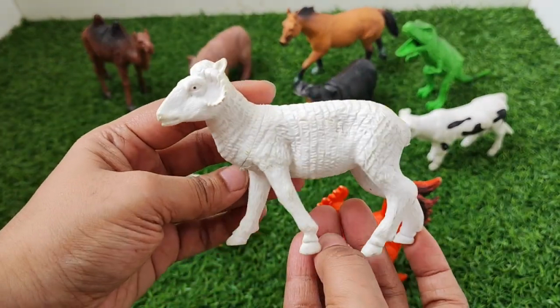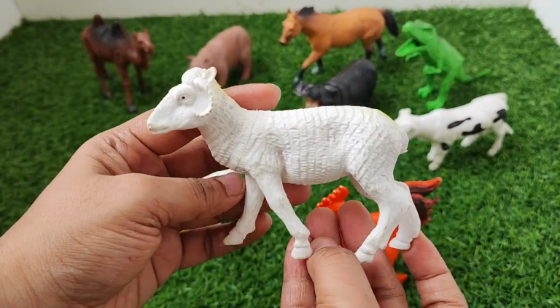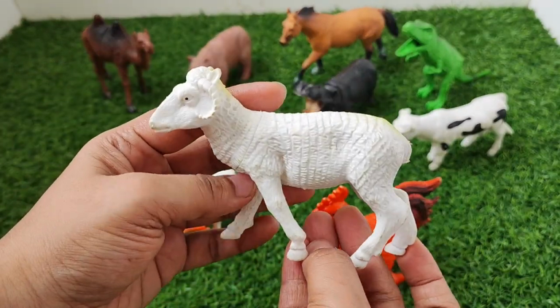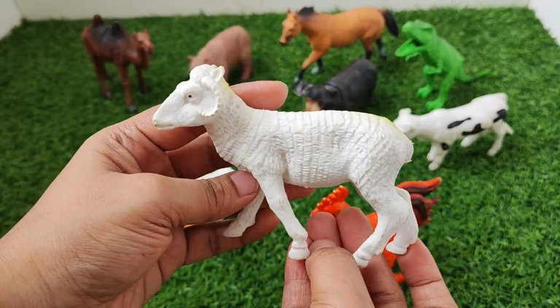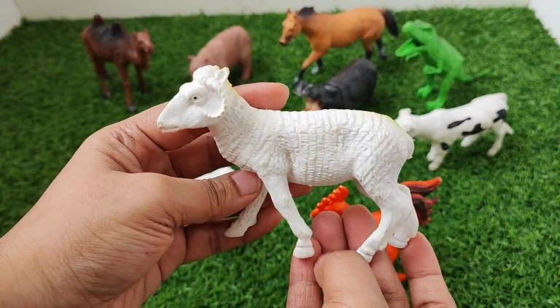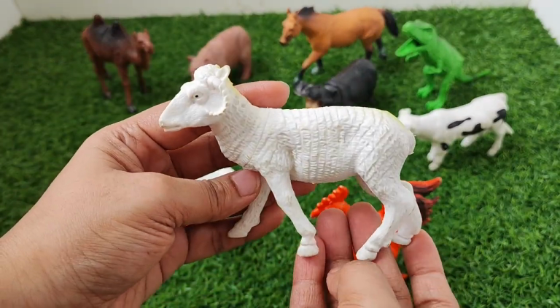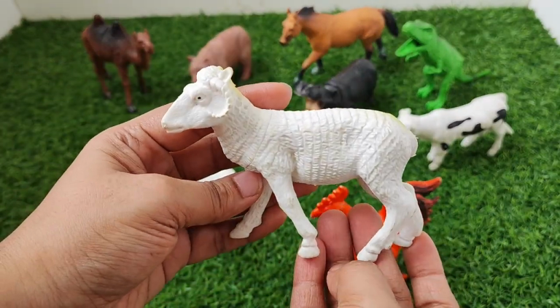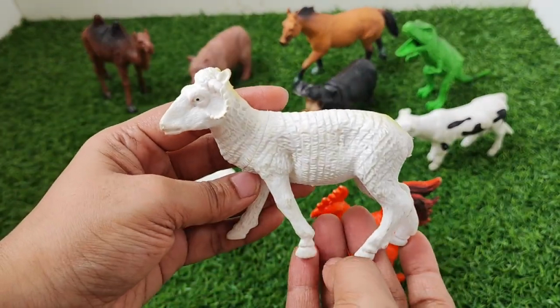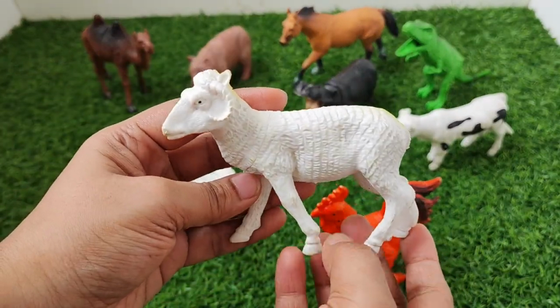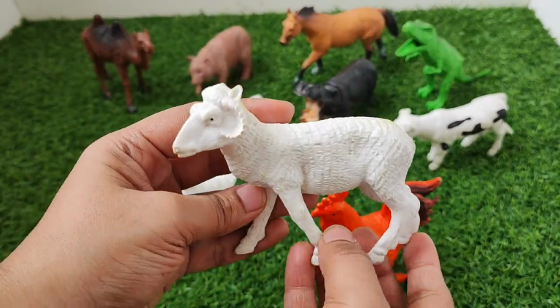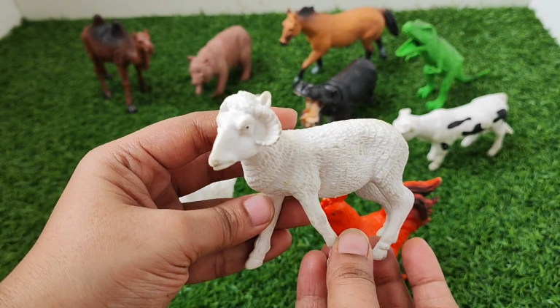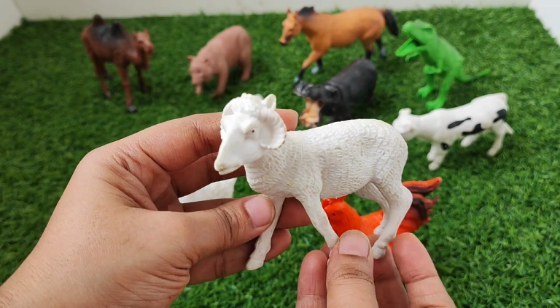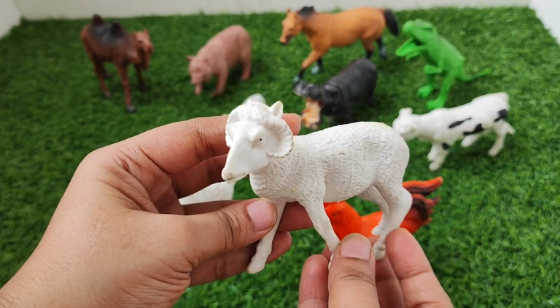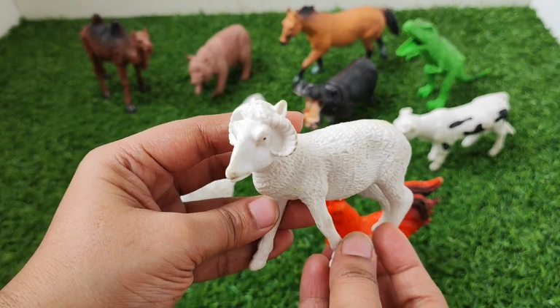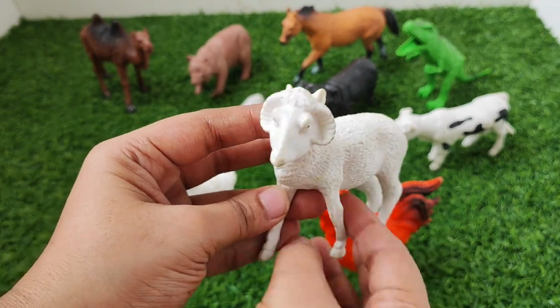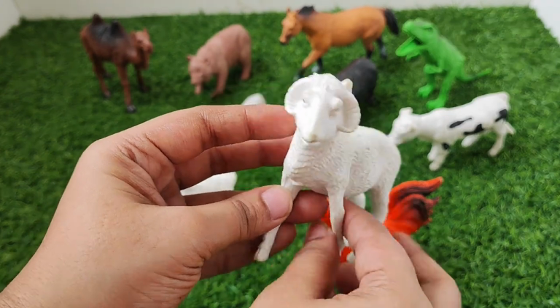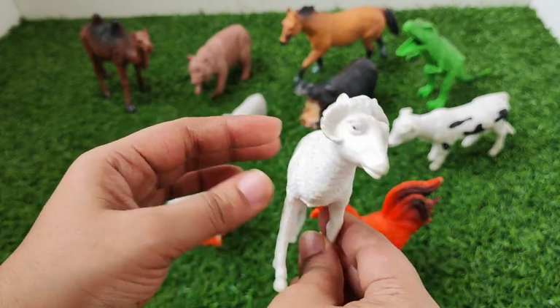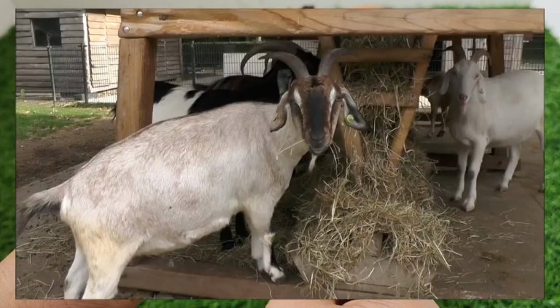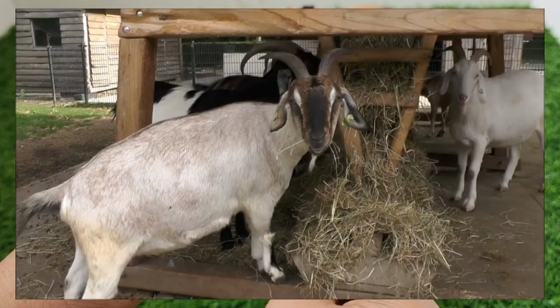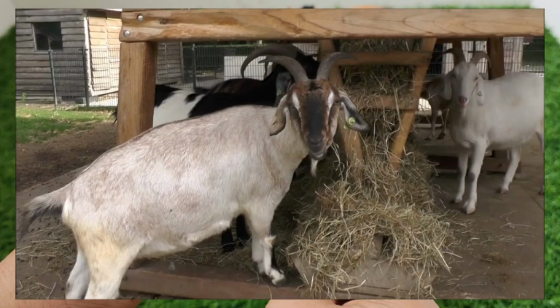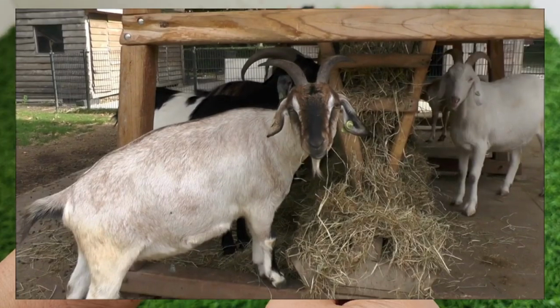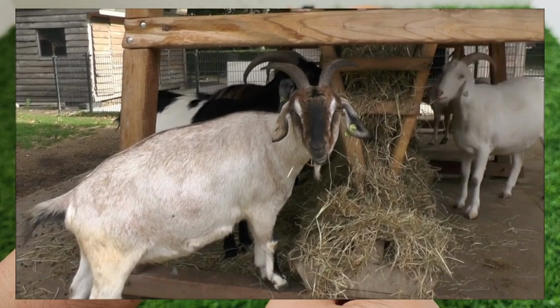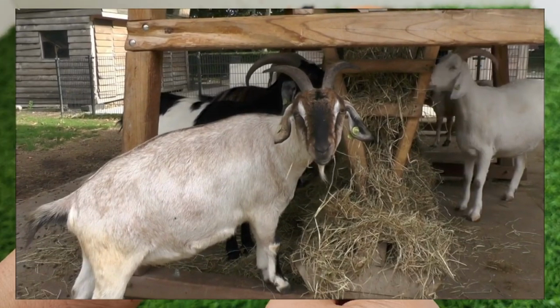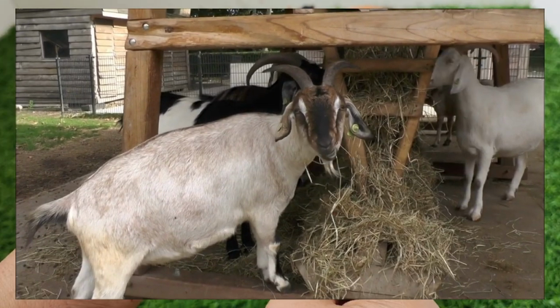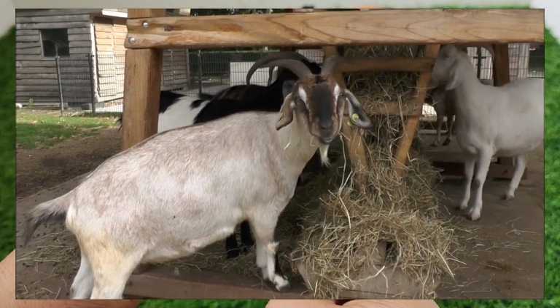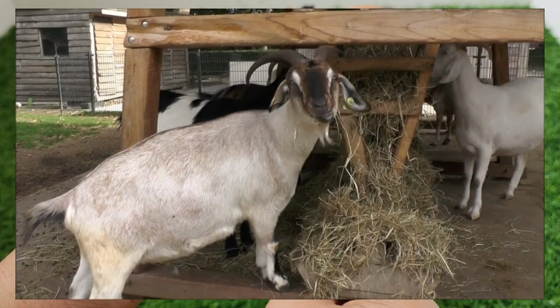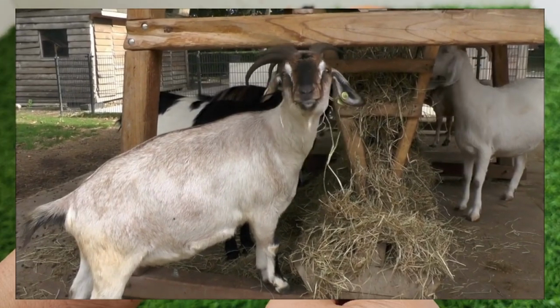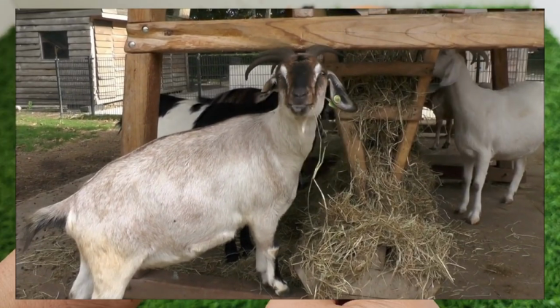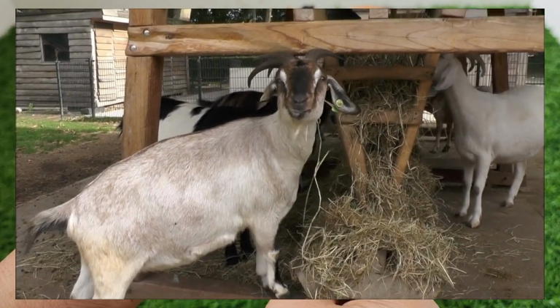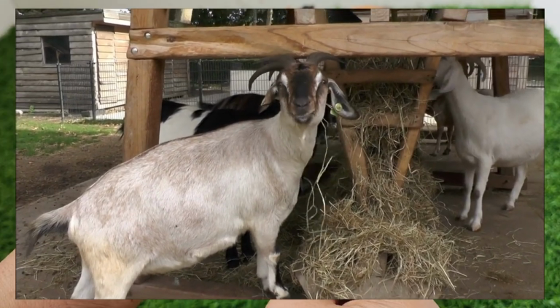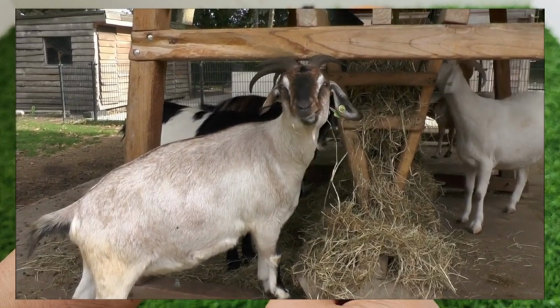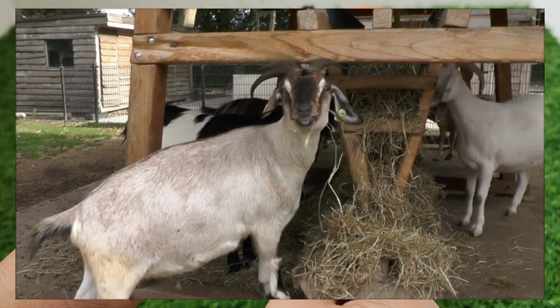Goat. Goat. Do you know how does goat sound?